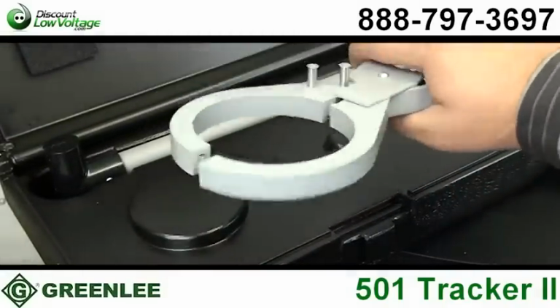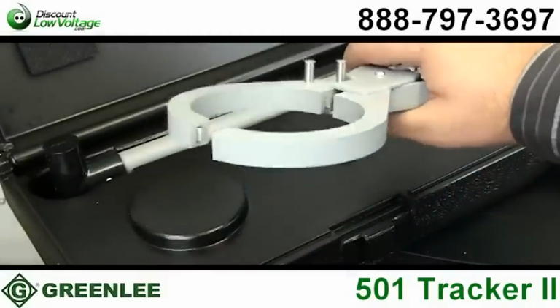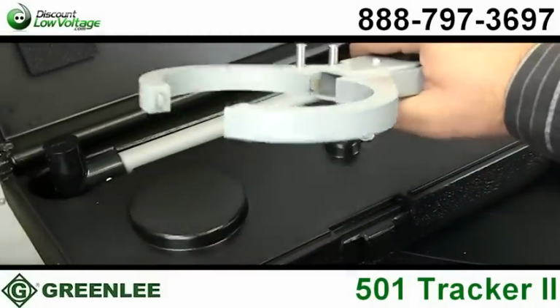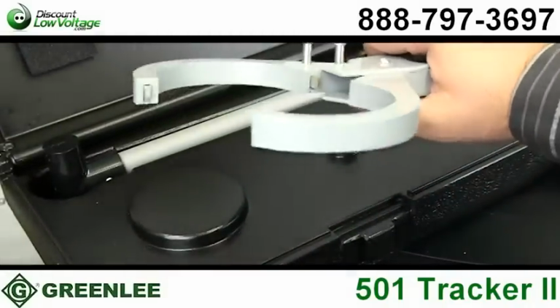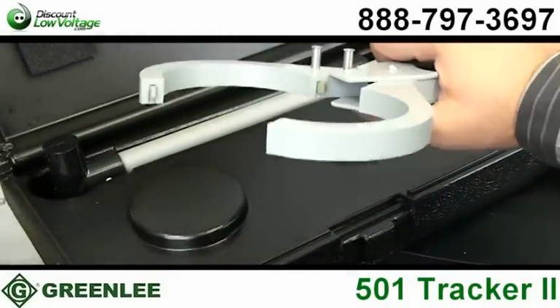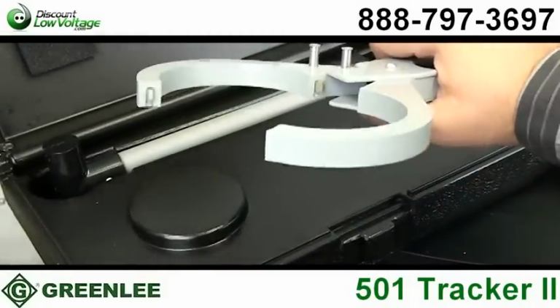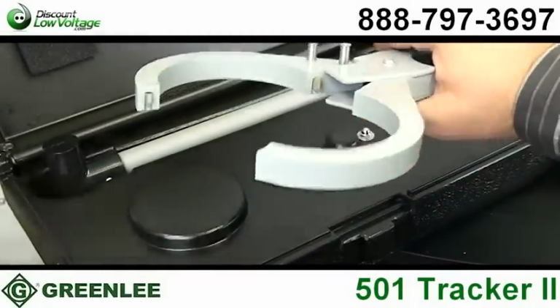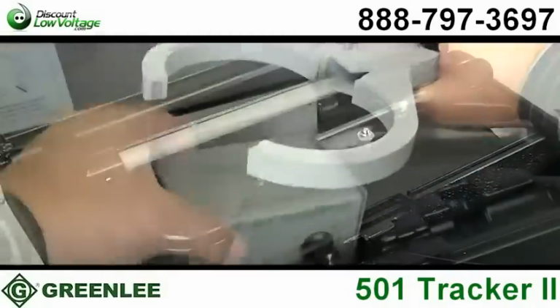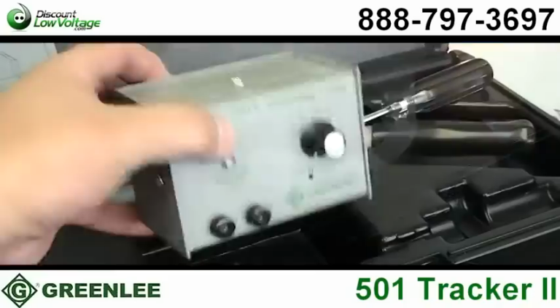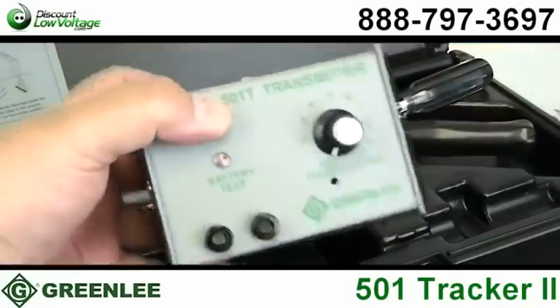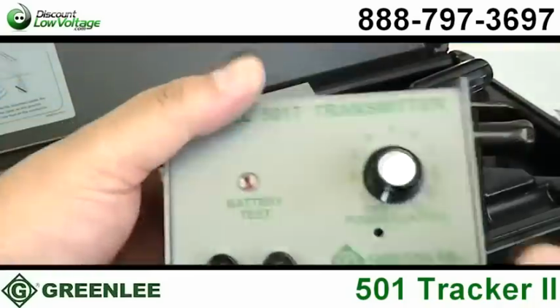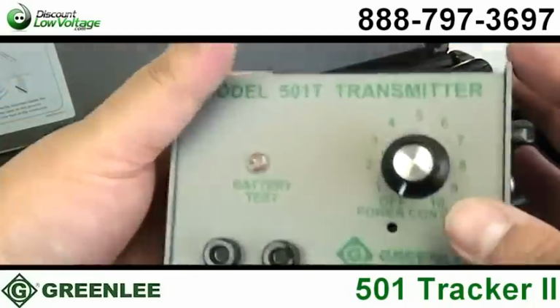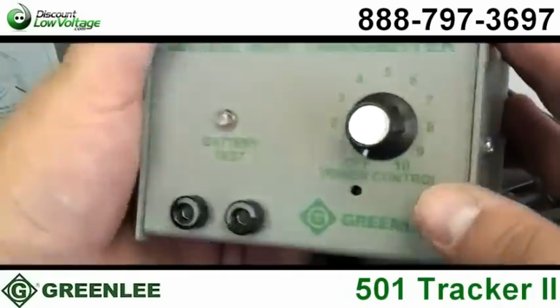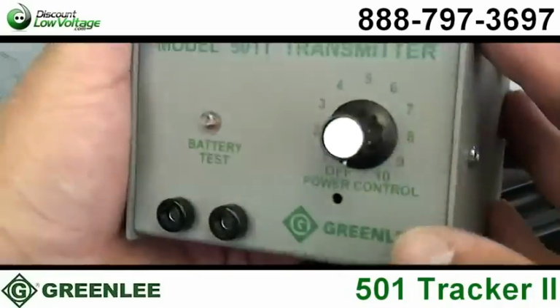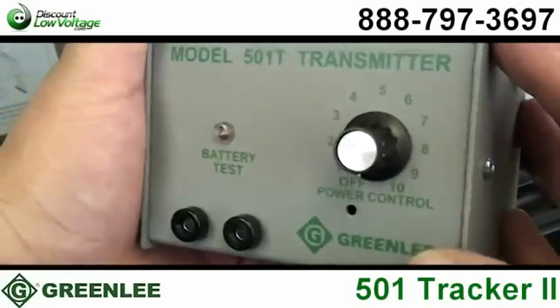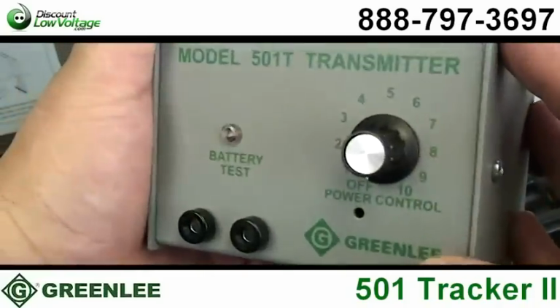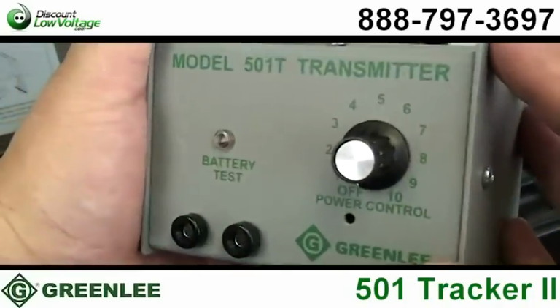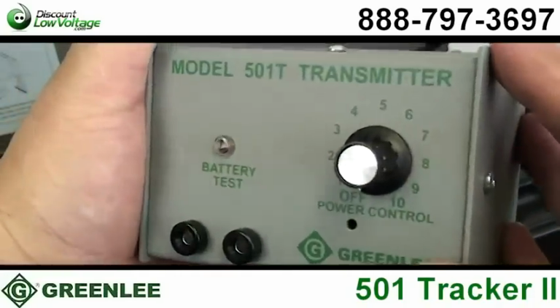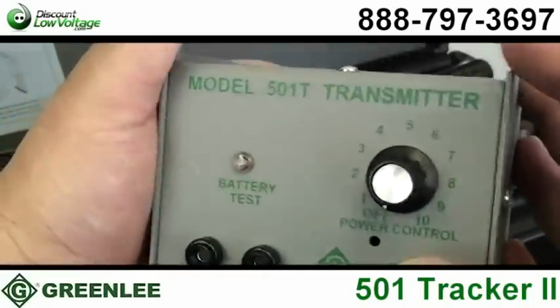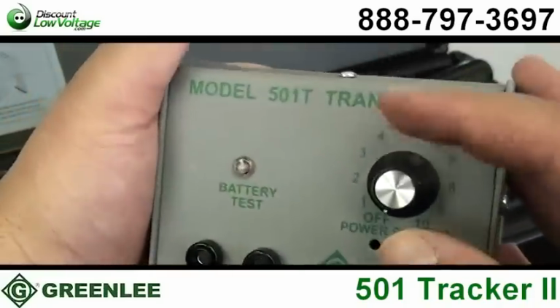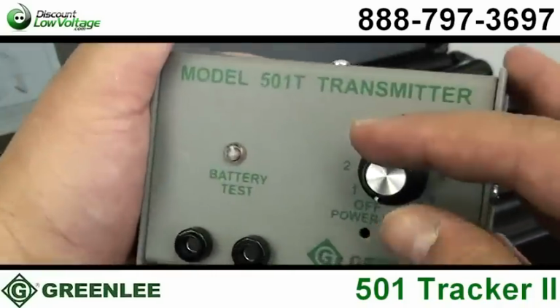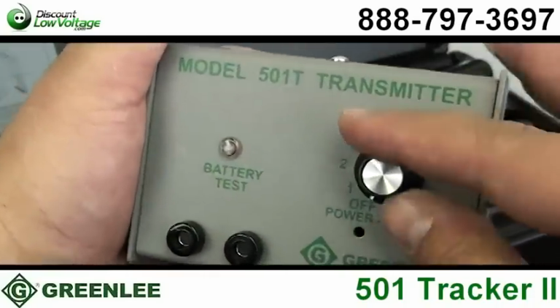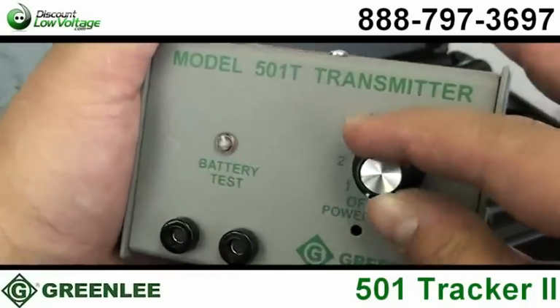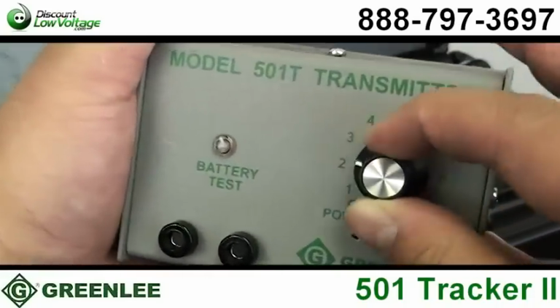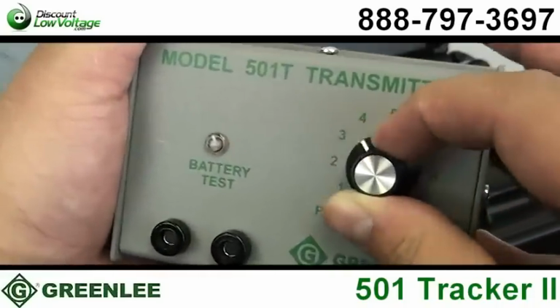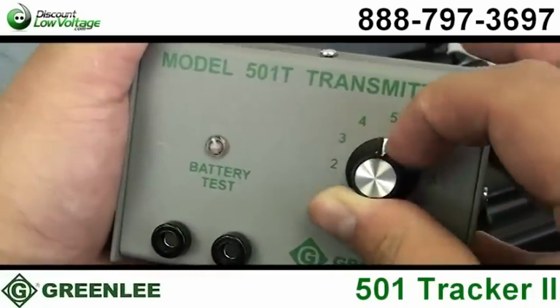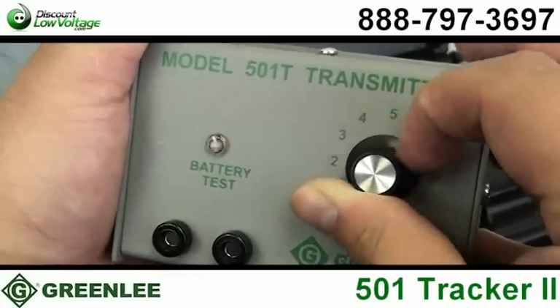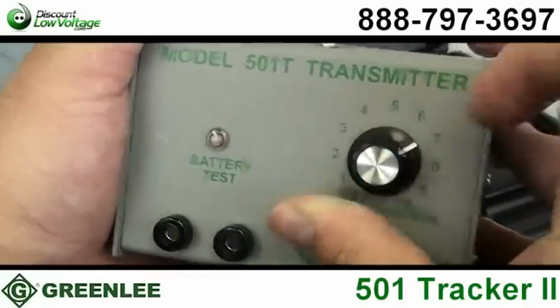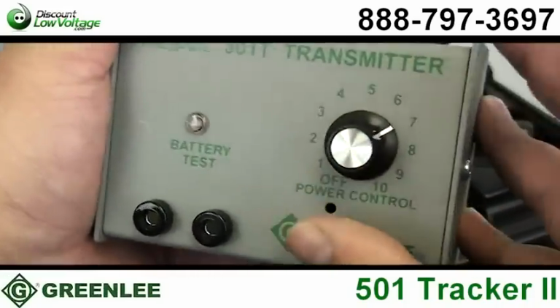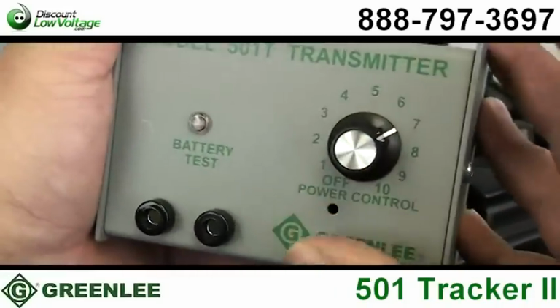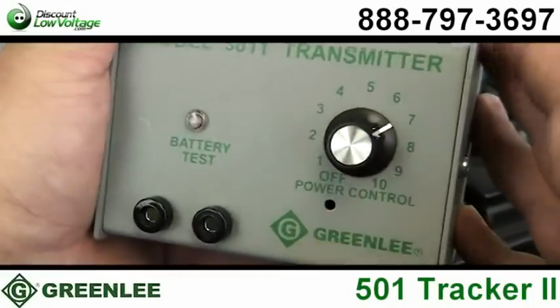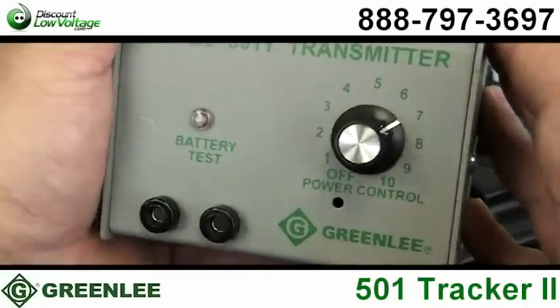The transmitter offers three methods of connection: direct, inductive coupler, and inductive antenna.